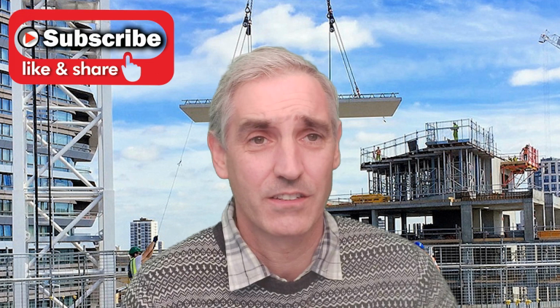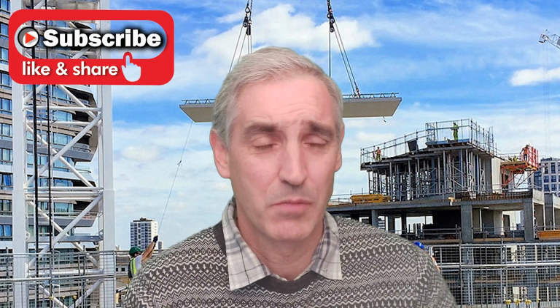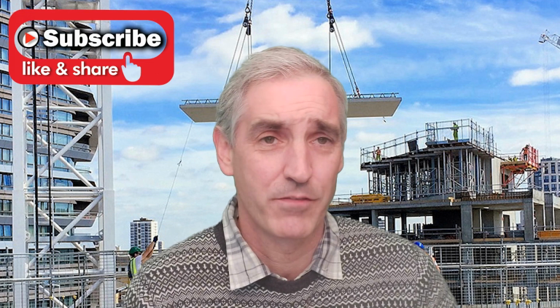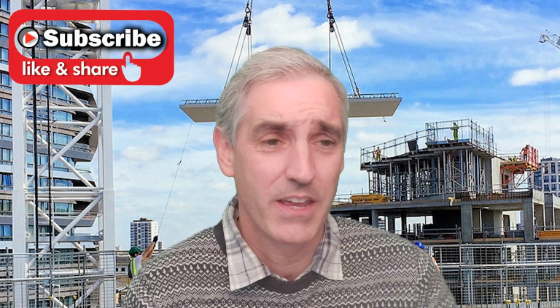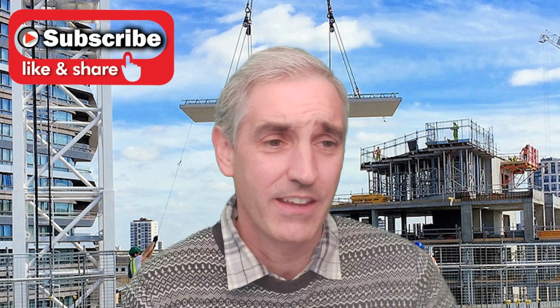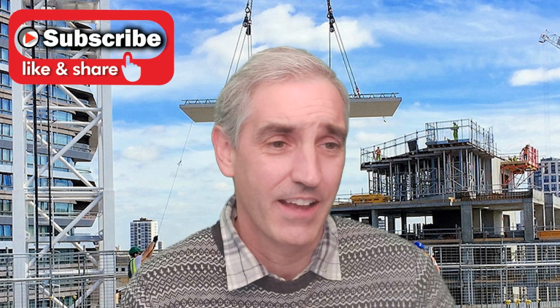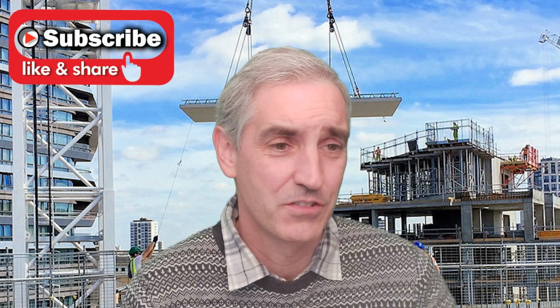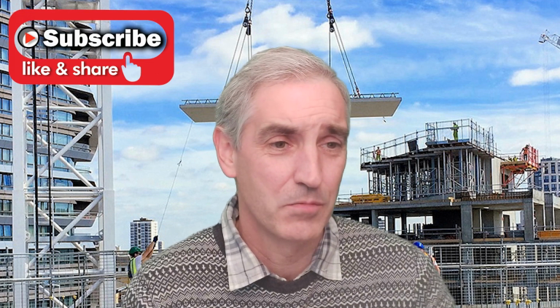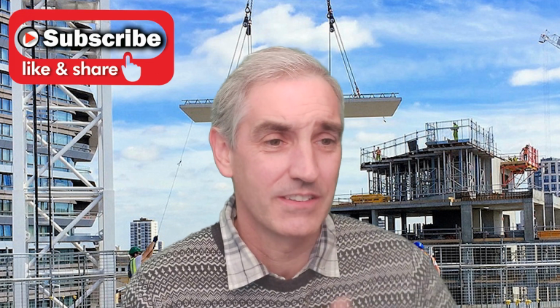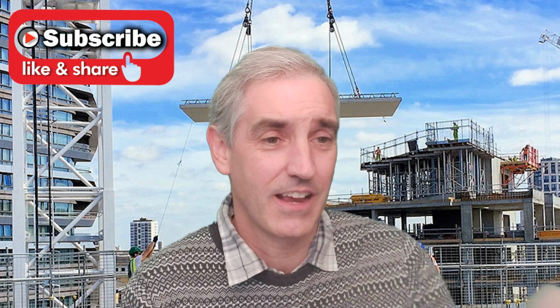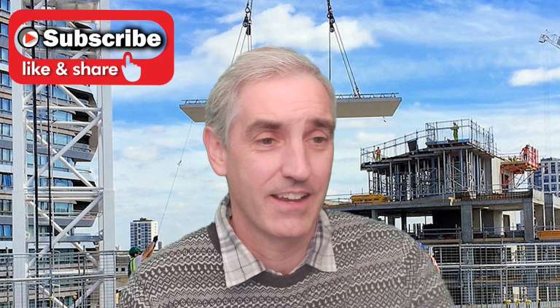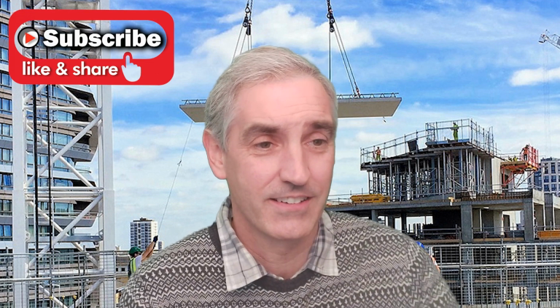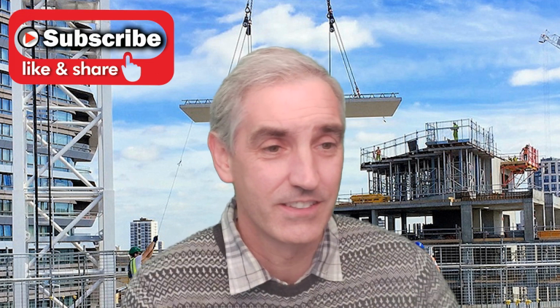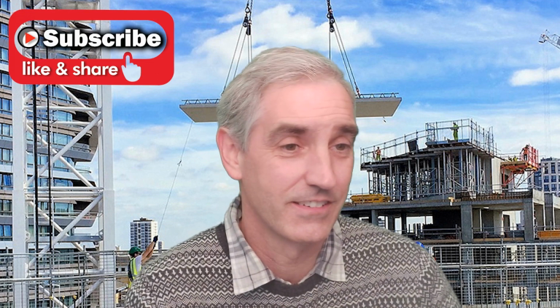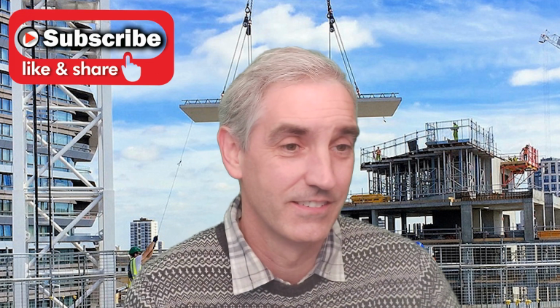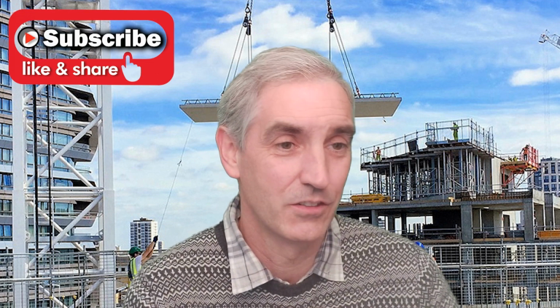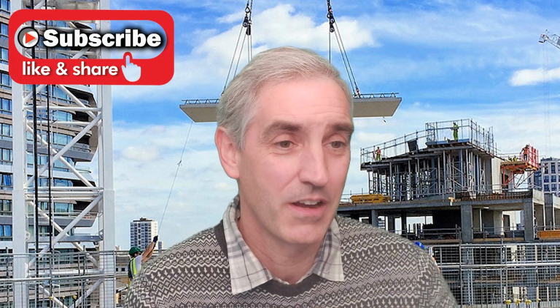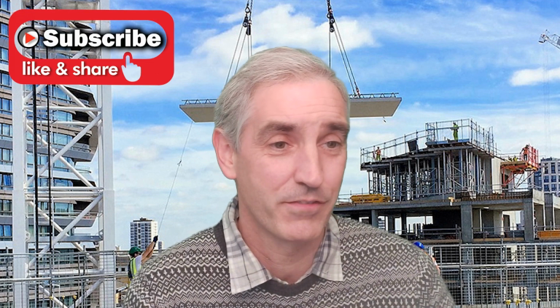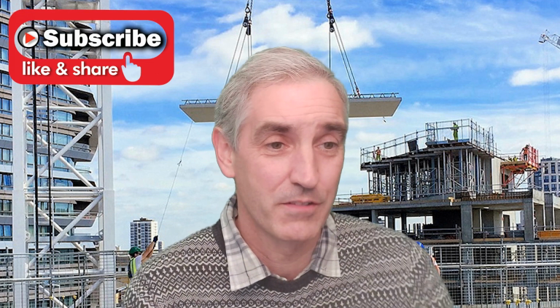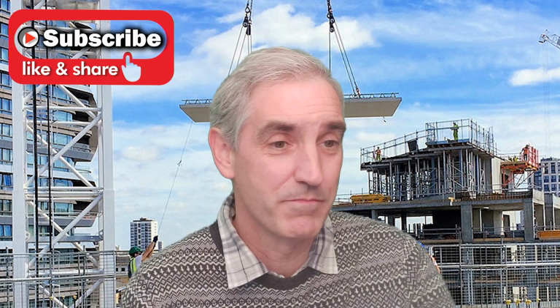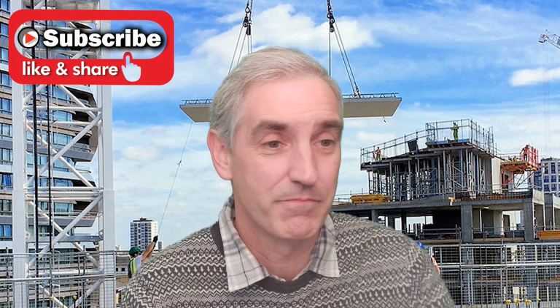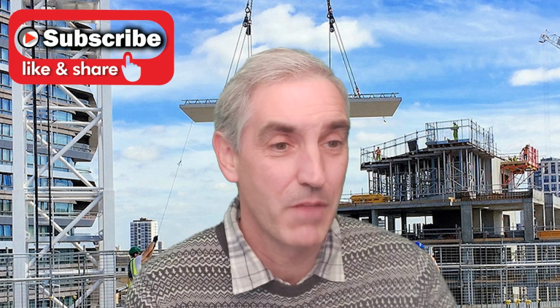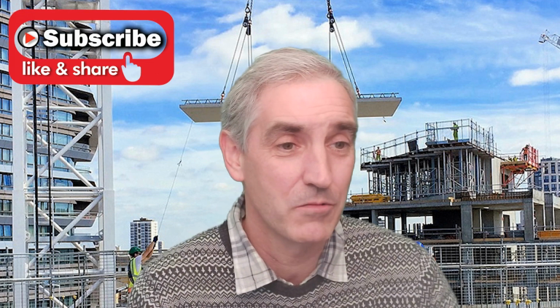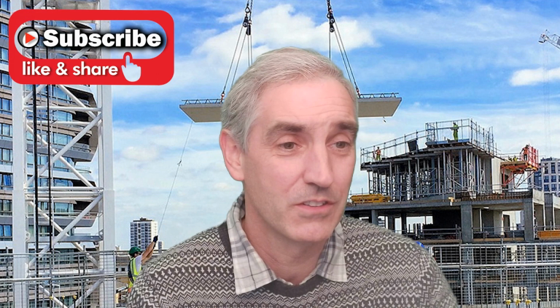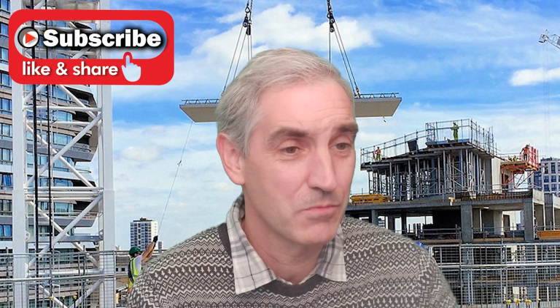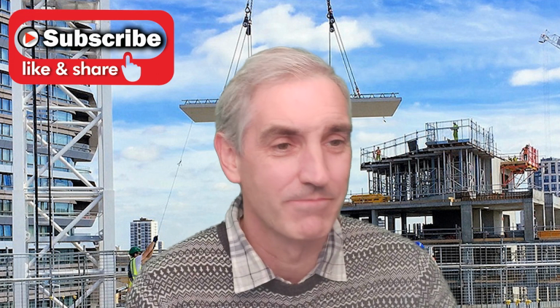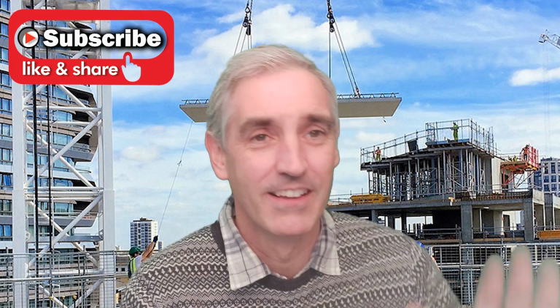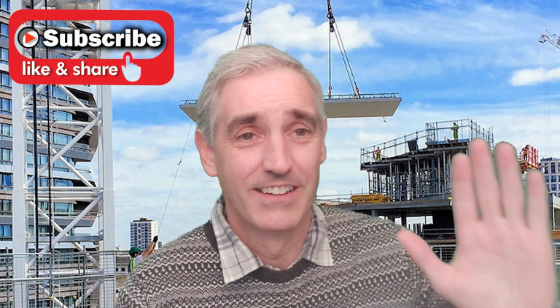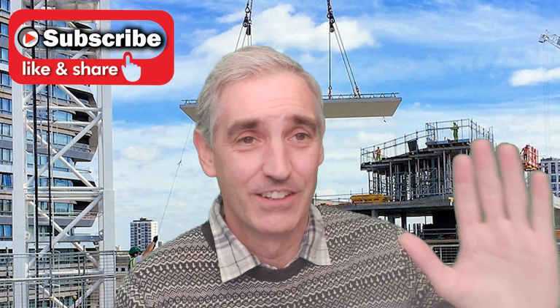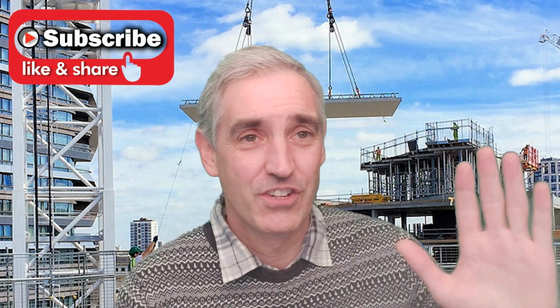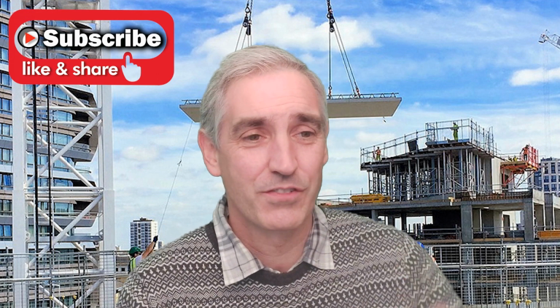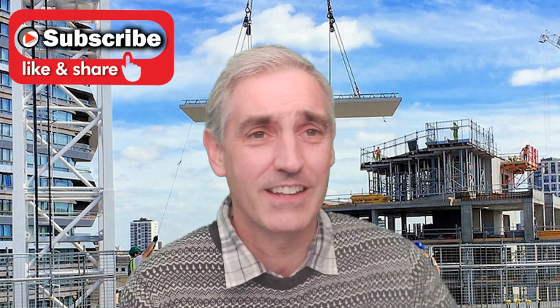Brilliant. Mike, thank you very much. It's goodbye from me, Andrew Roberts, and goodbye from Mike Woods as well. Thank you very much, everybody.